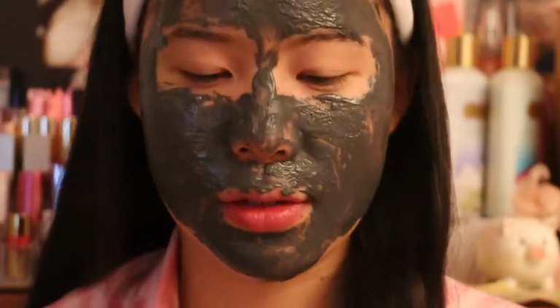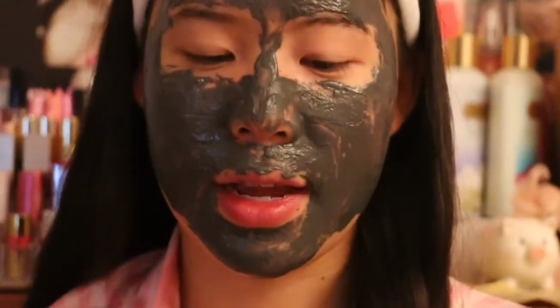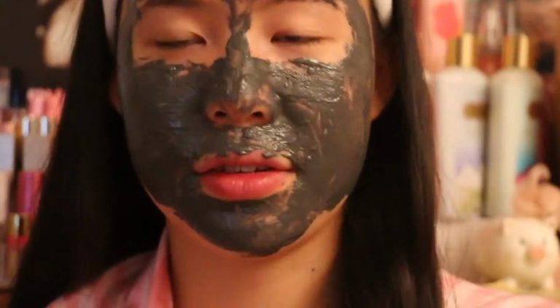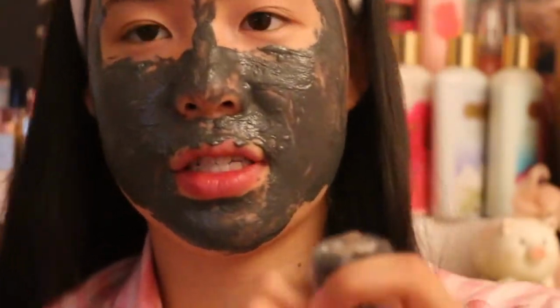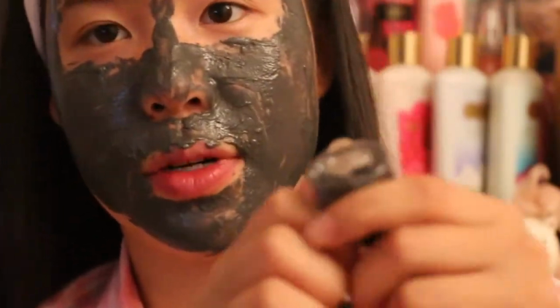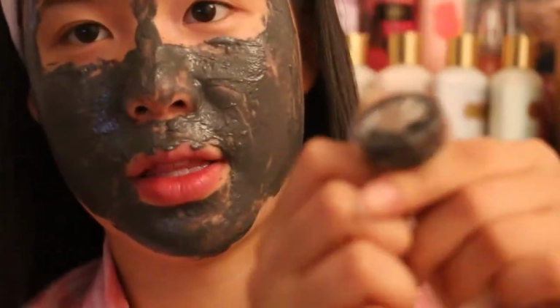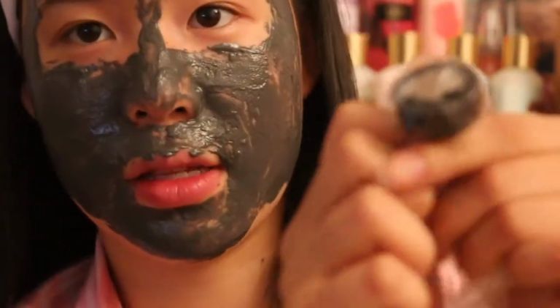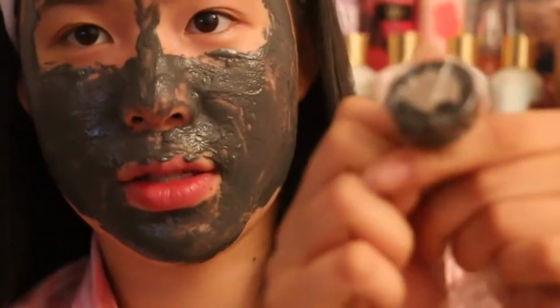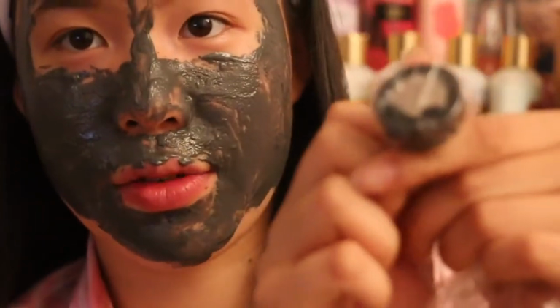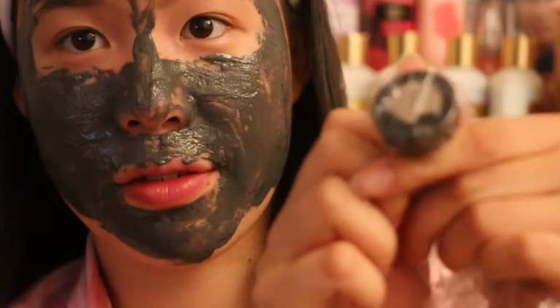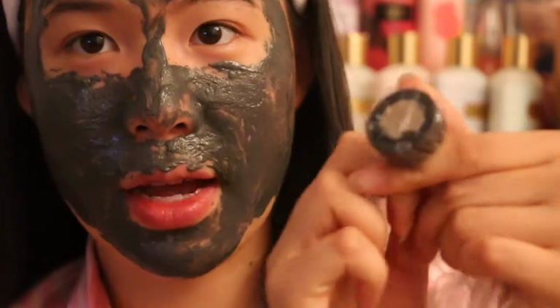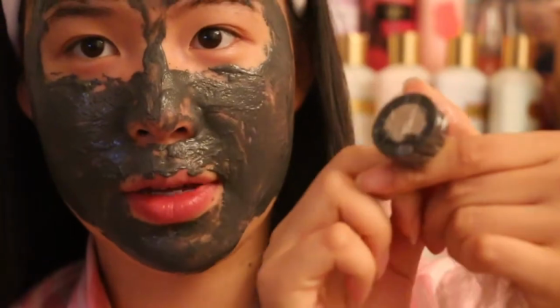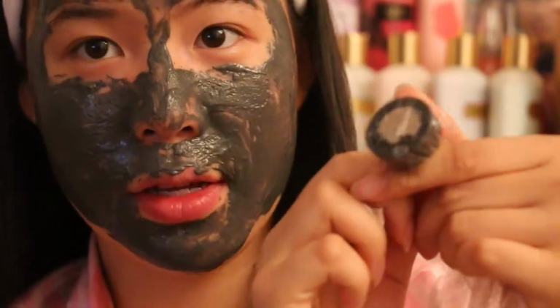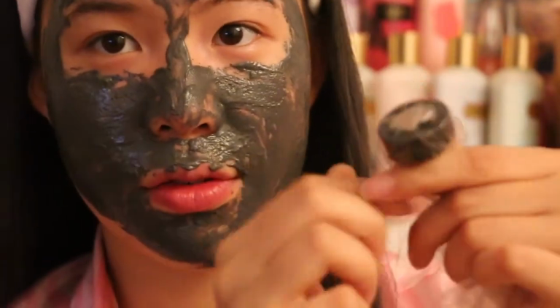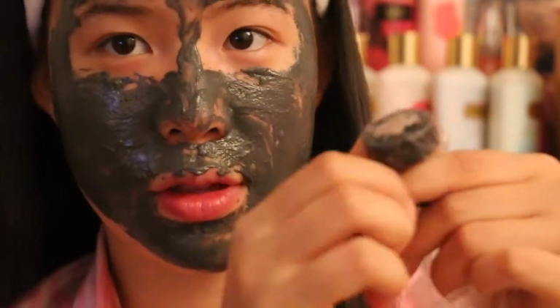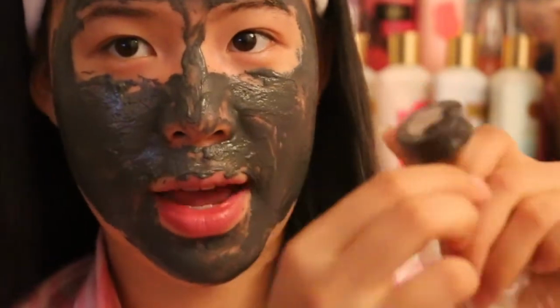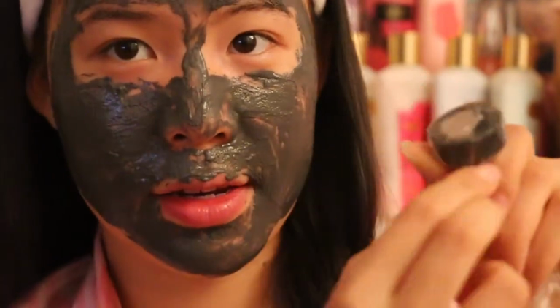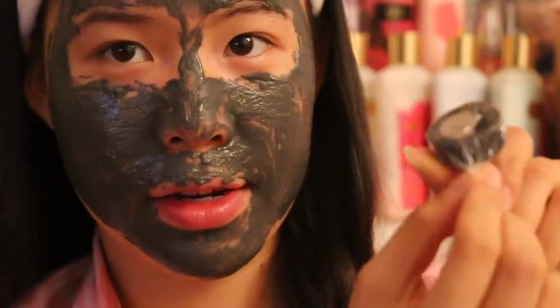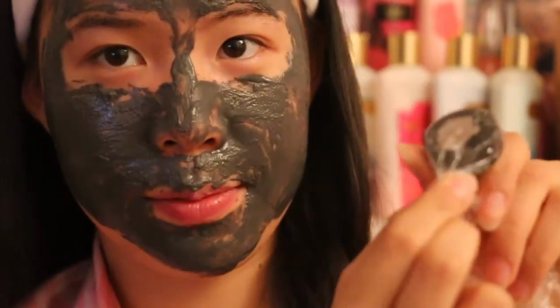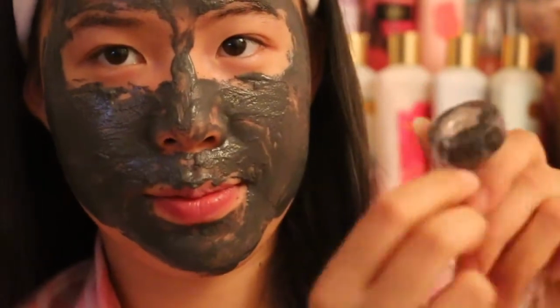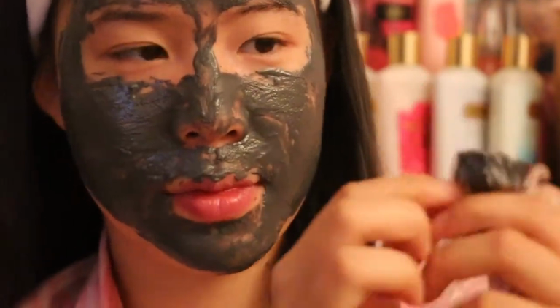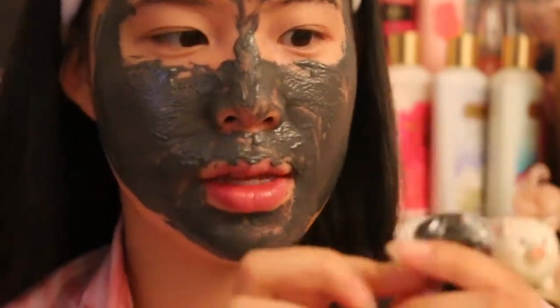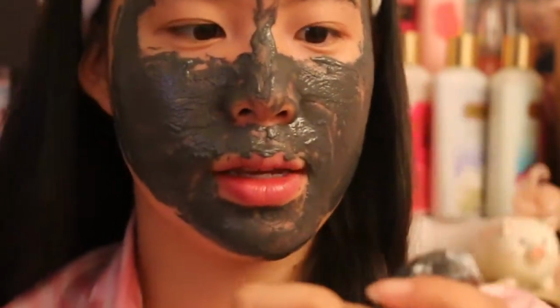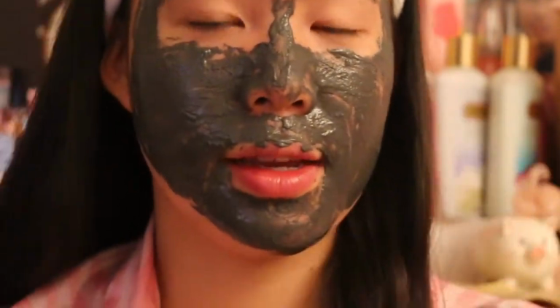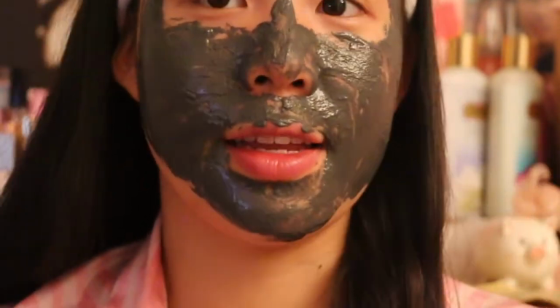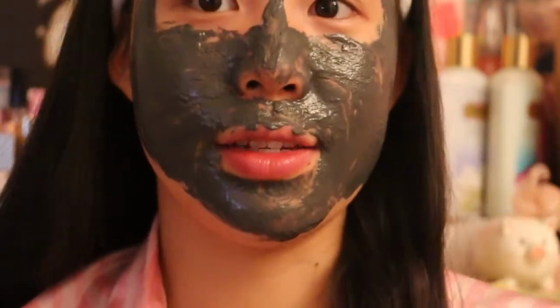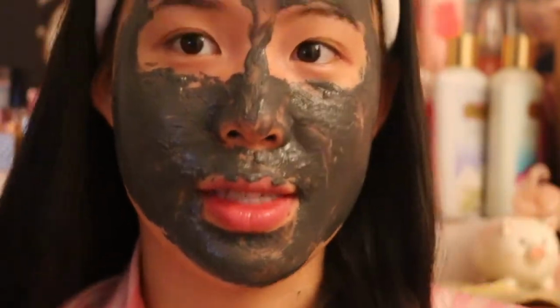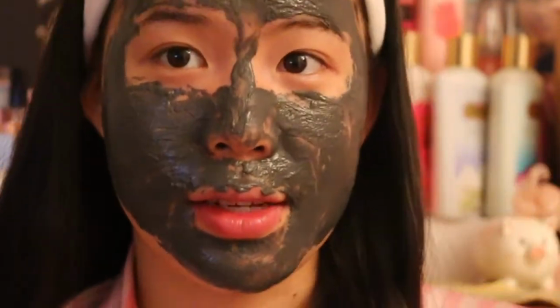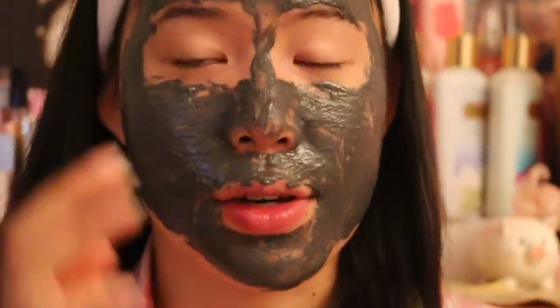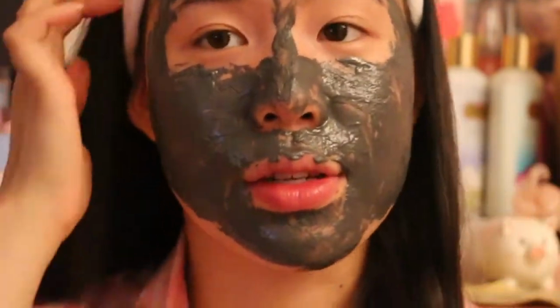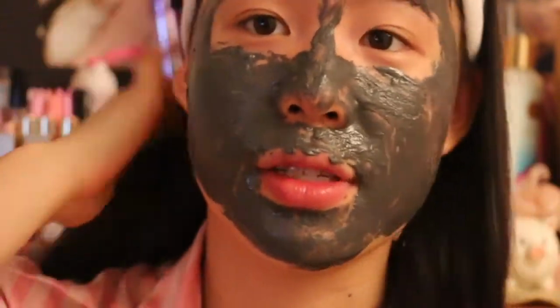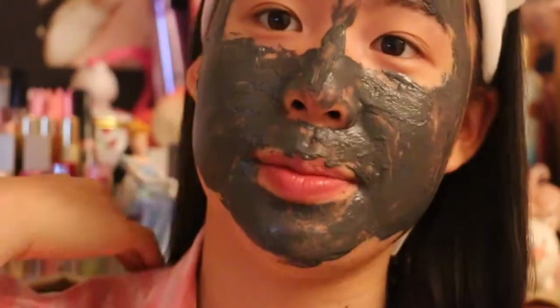So now I just put the little saran wrap over the magnet here and just see the first close-up.